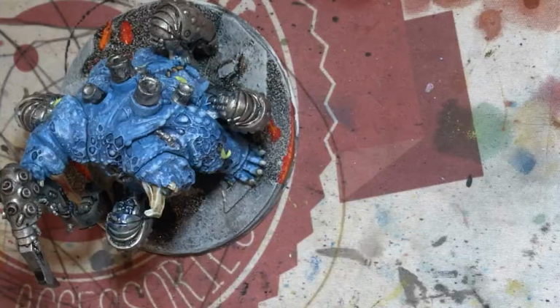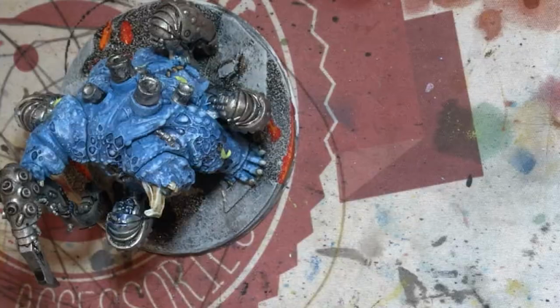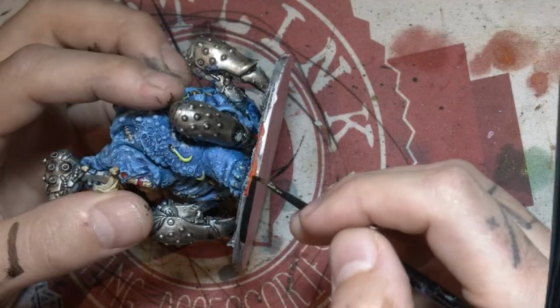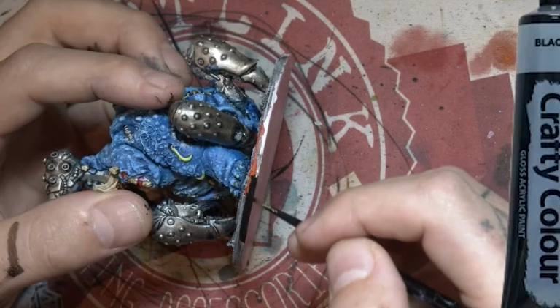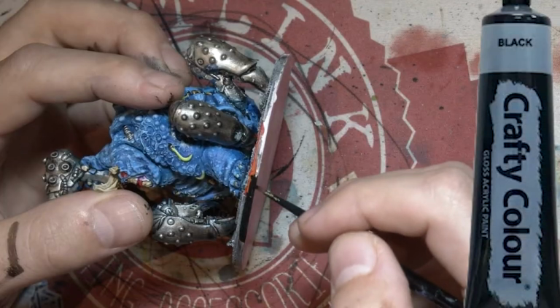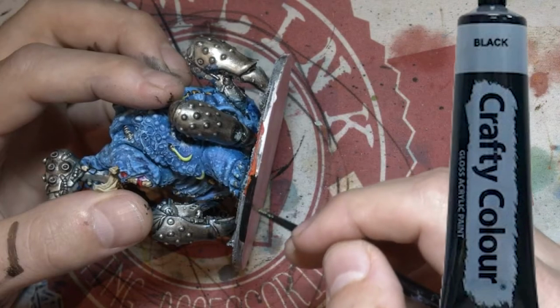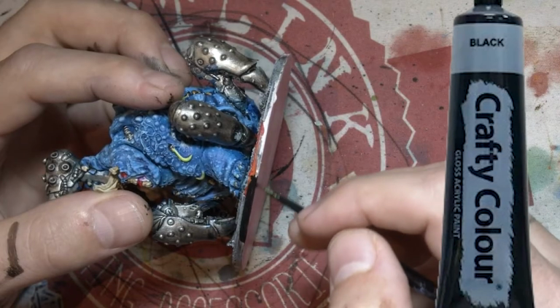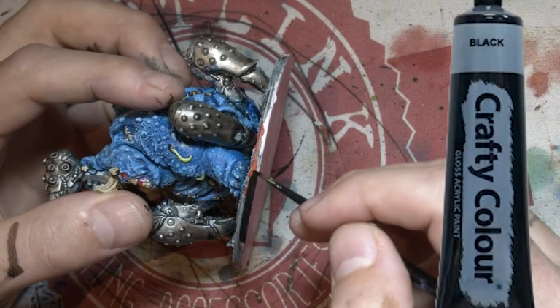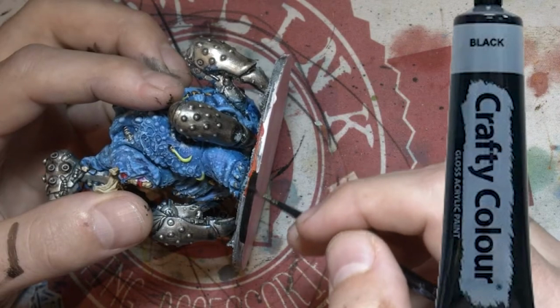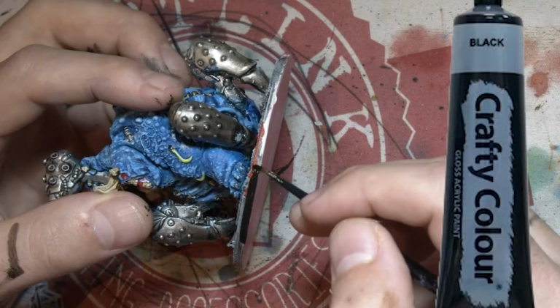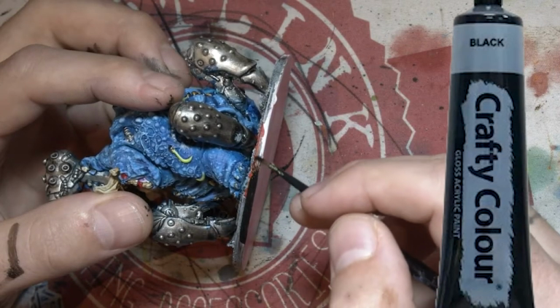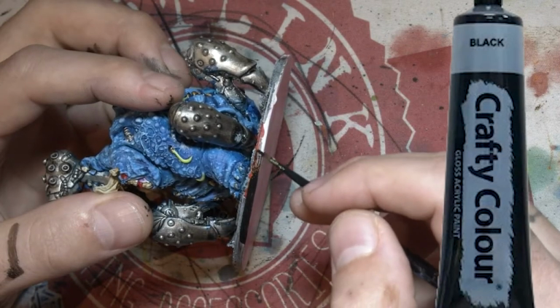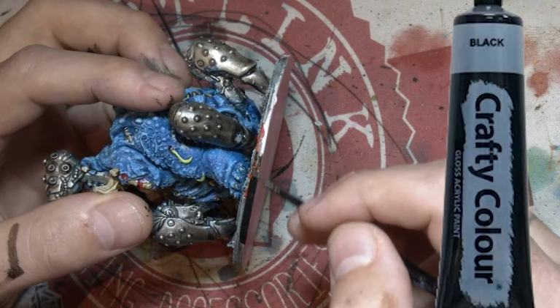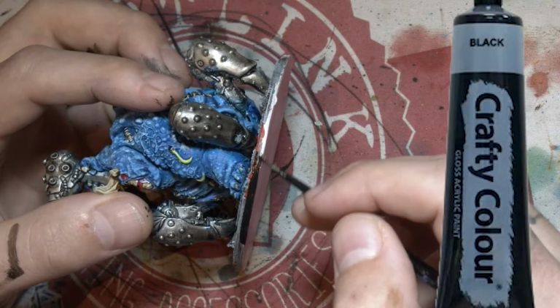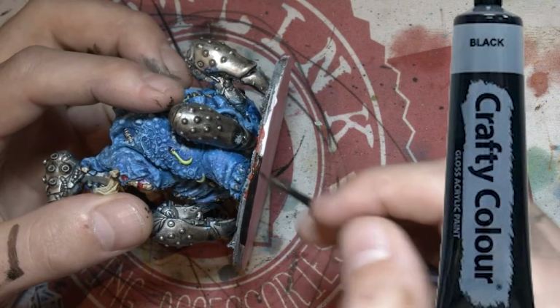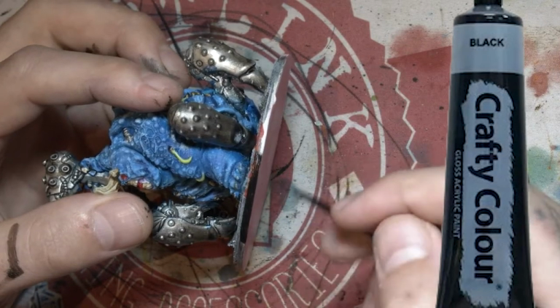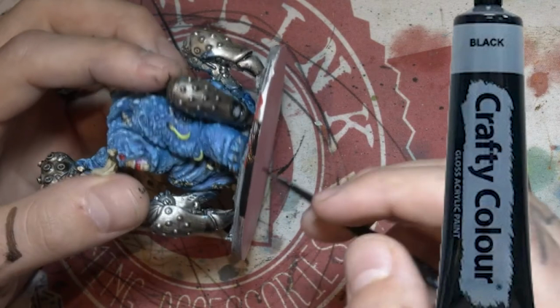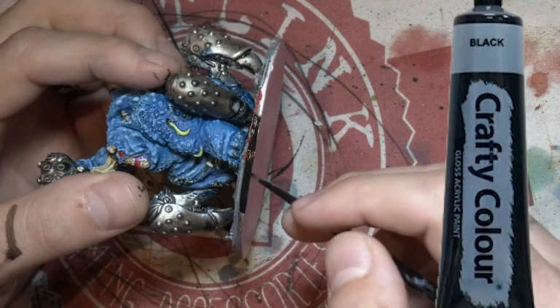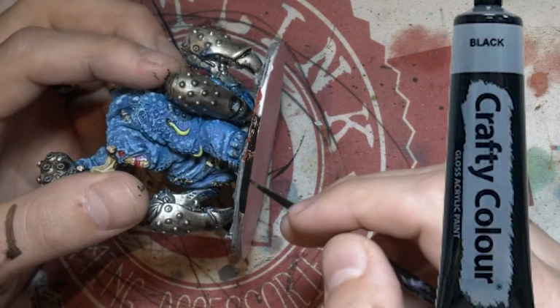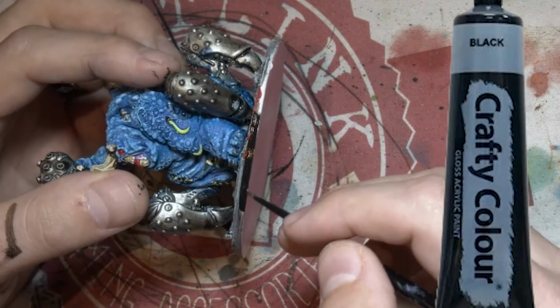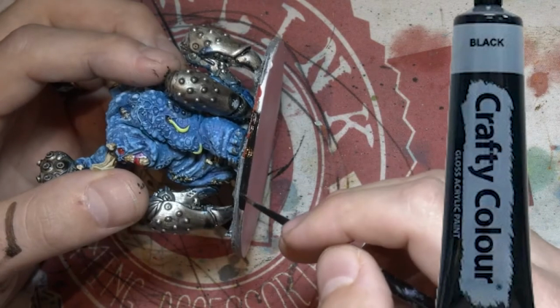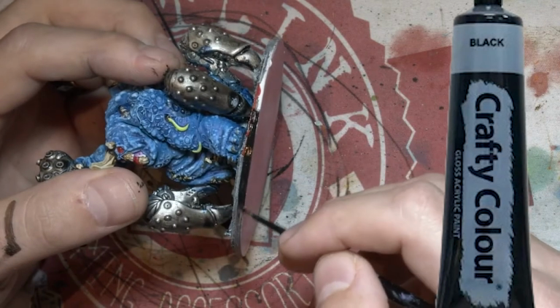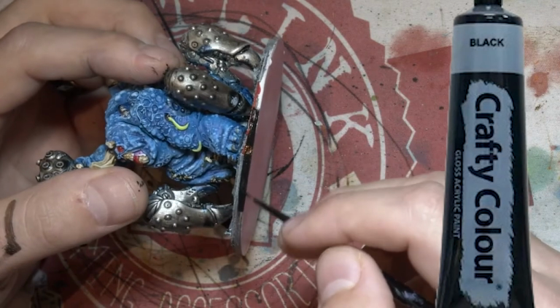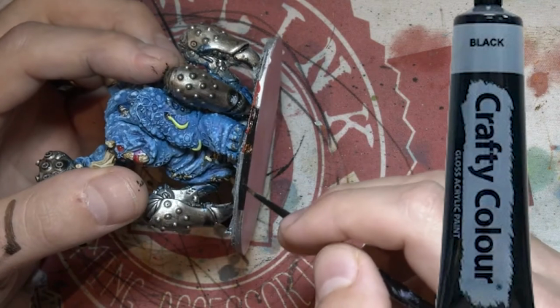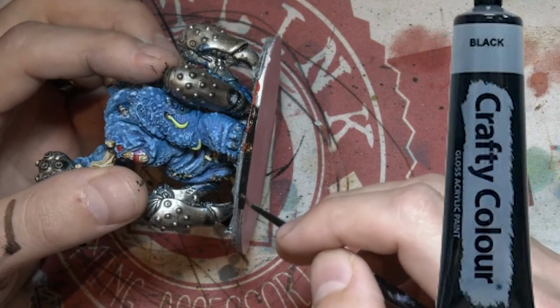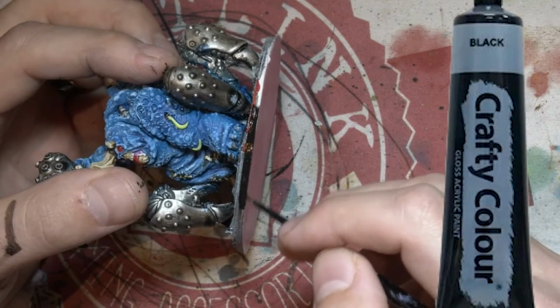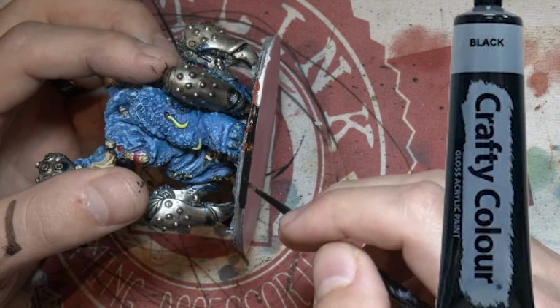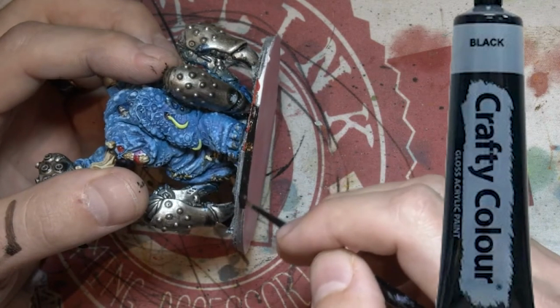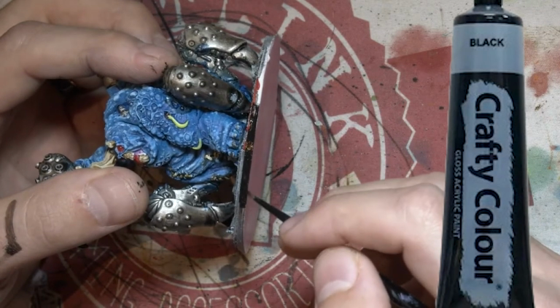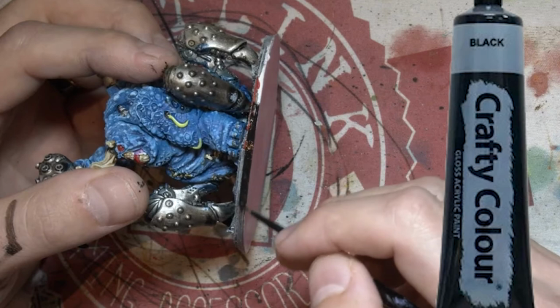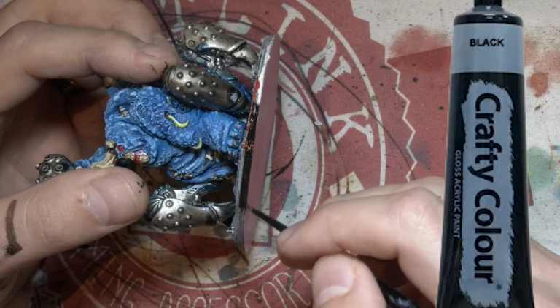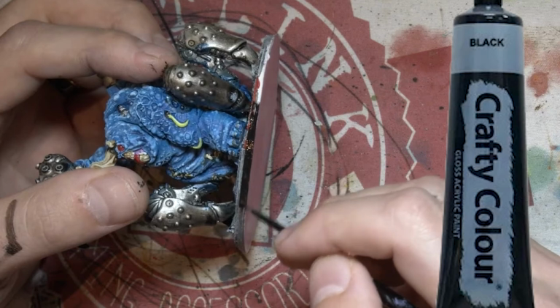Then let's do the compulsory black ring around the base and give it a clear coat and he's done.